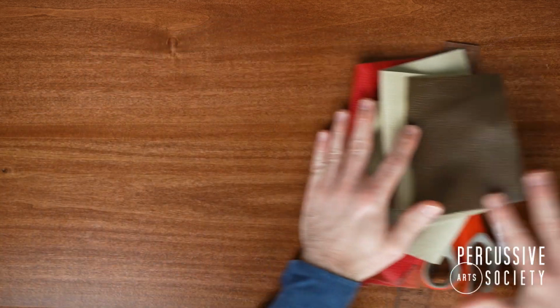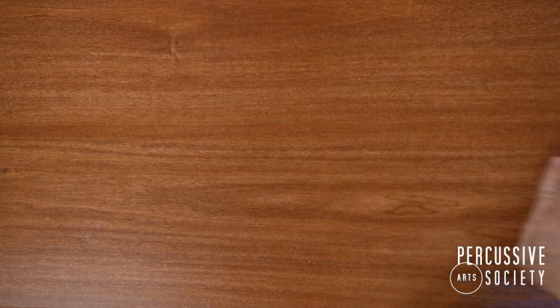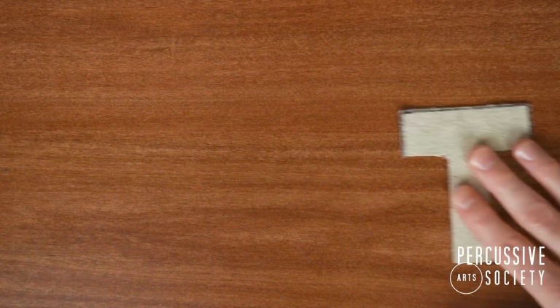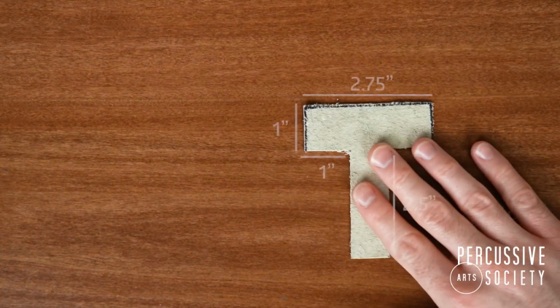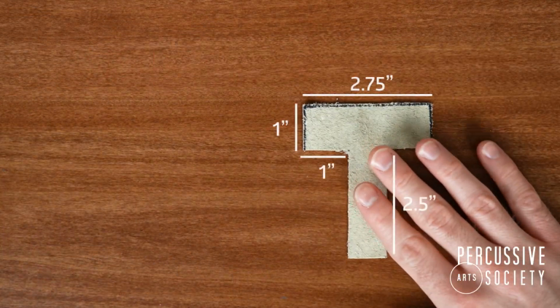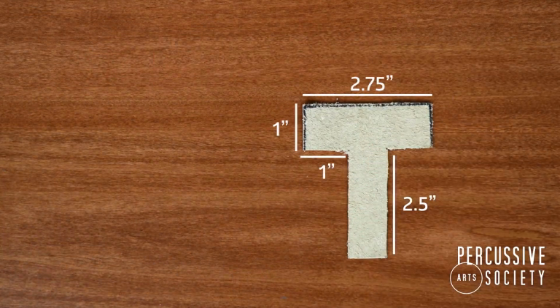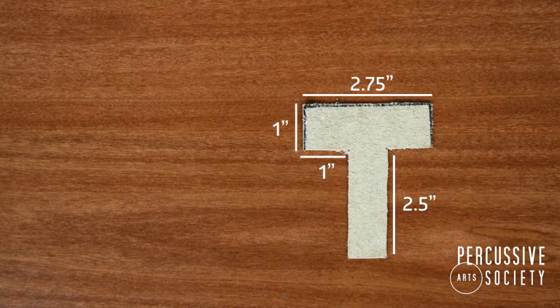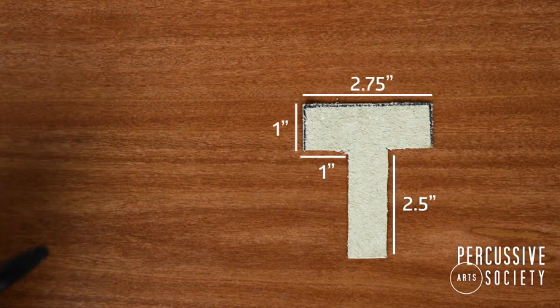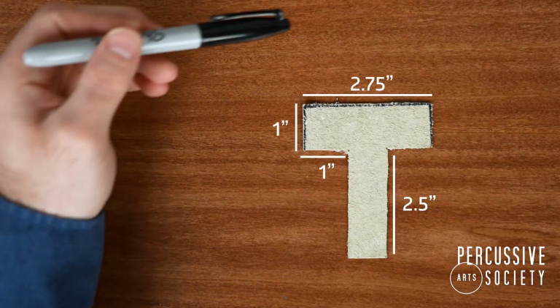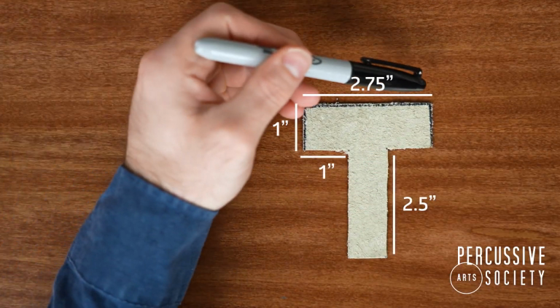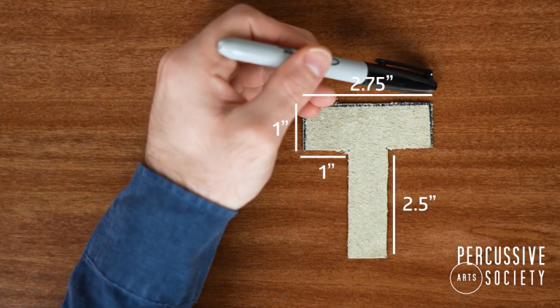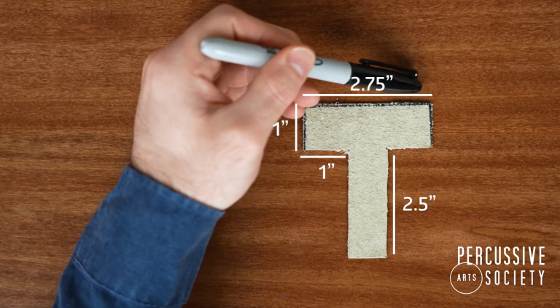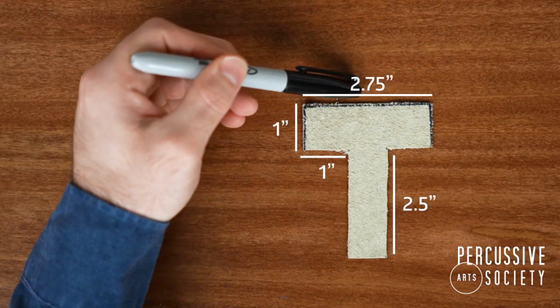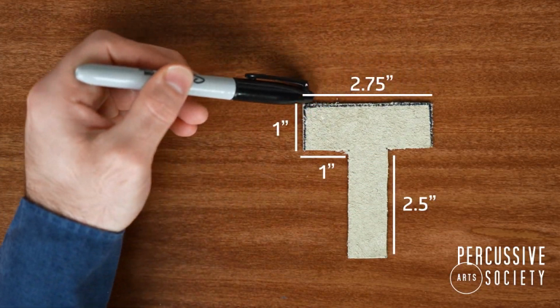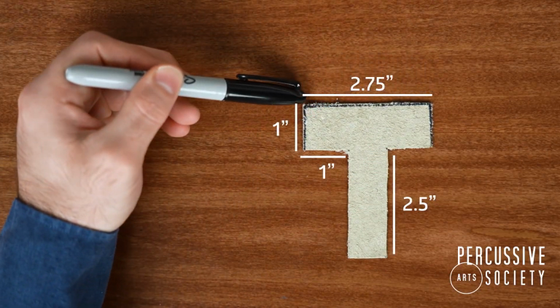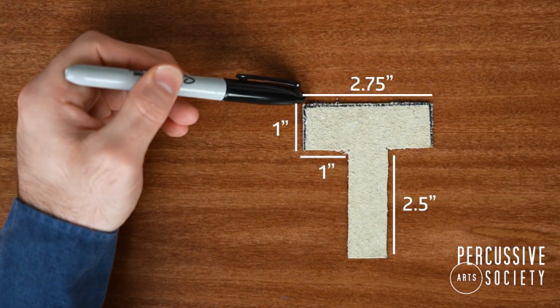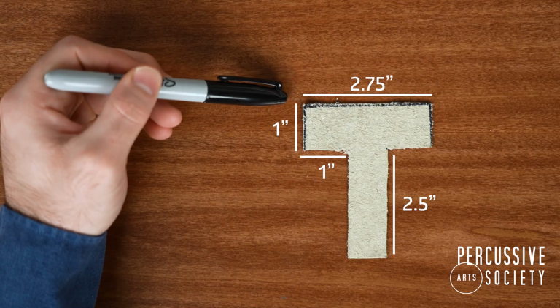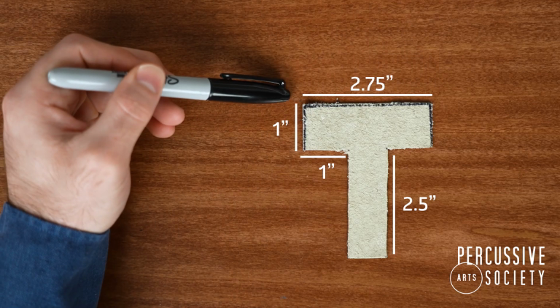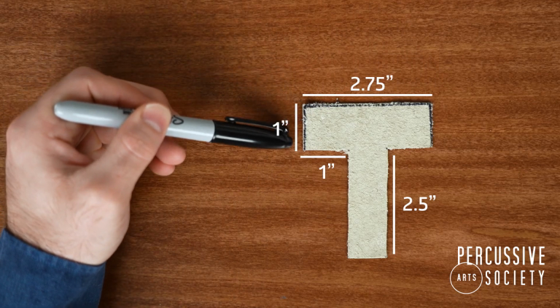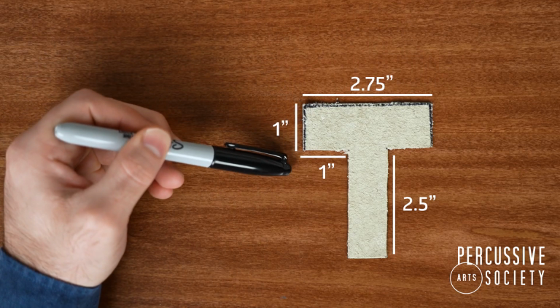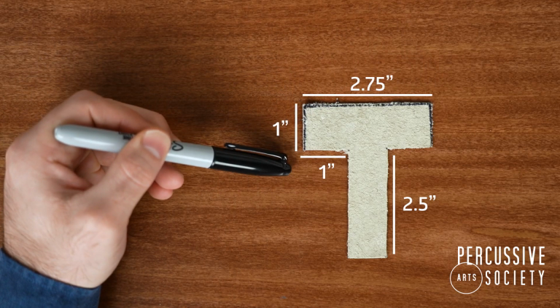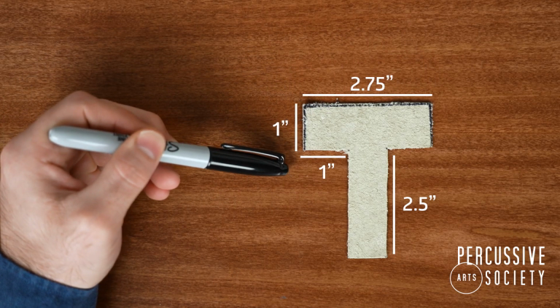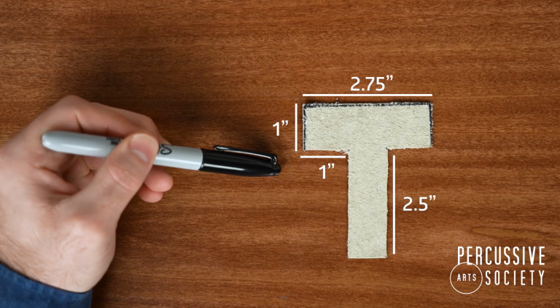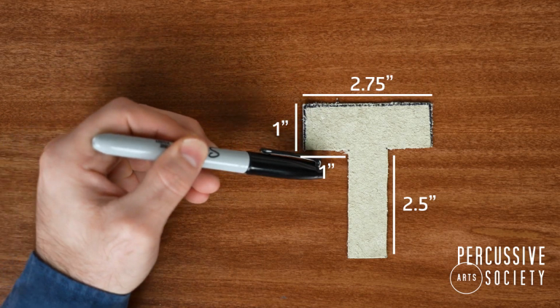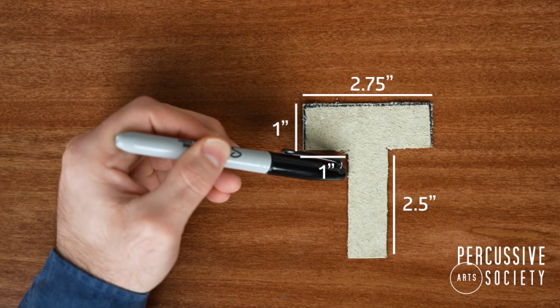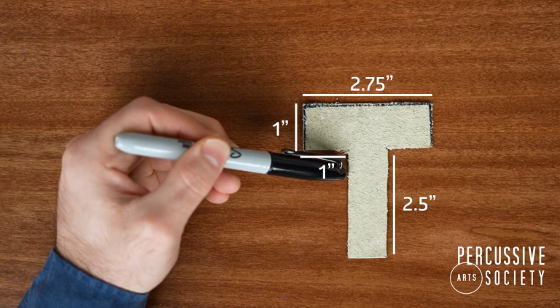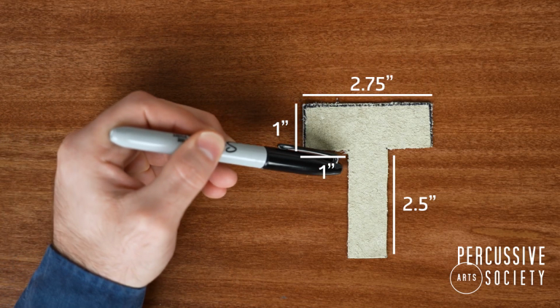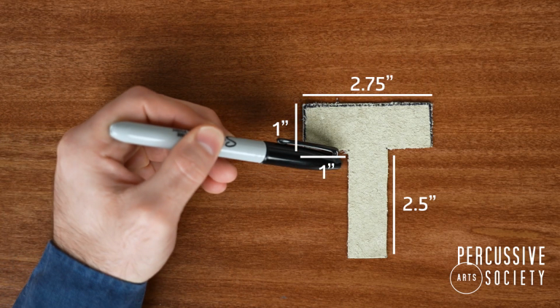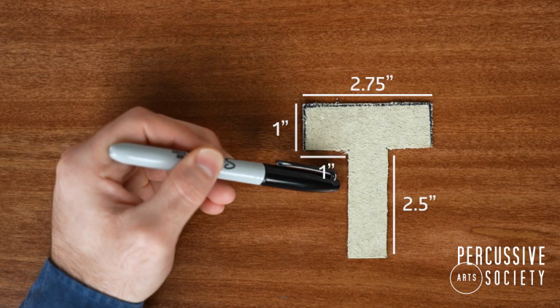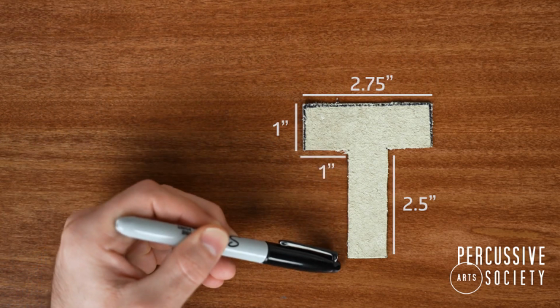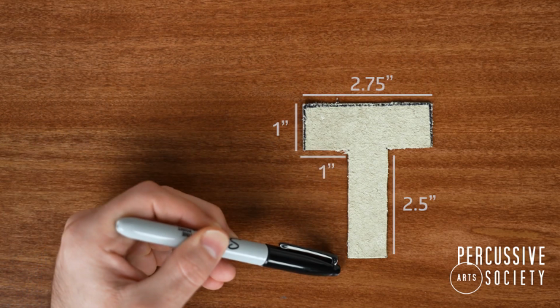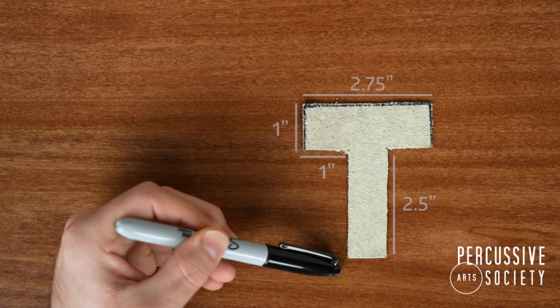Here are the measurements that I use for my snare drum mutes. Screenshot or write down these measurements for later.